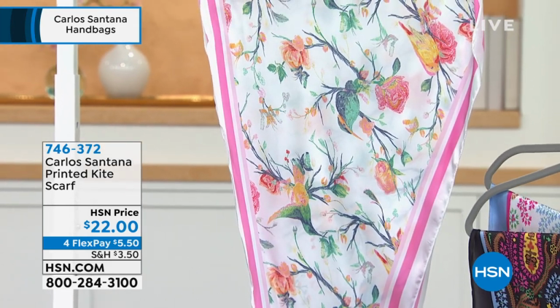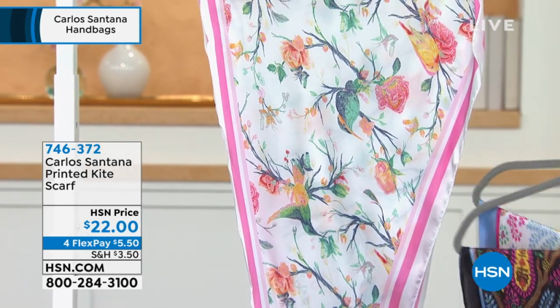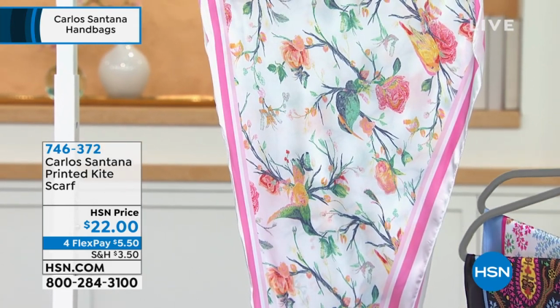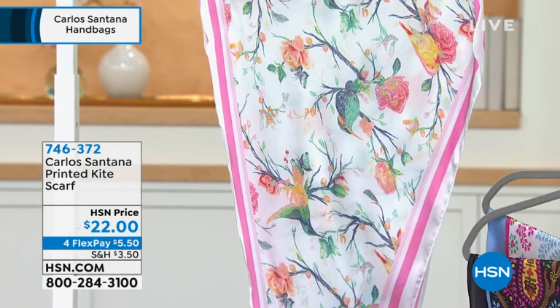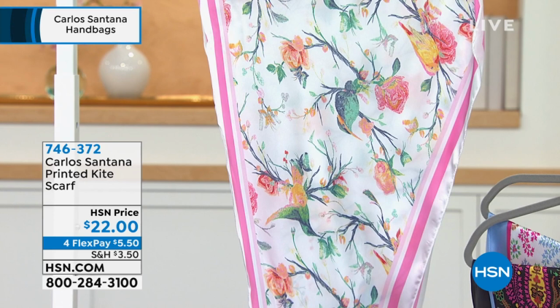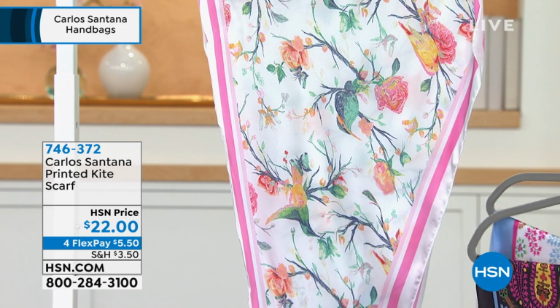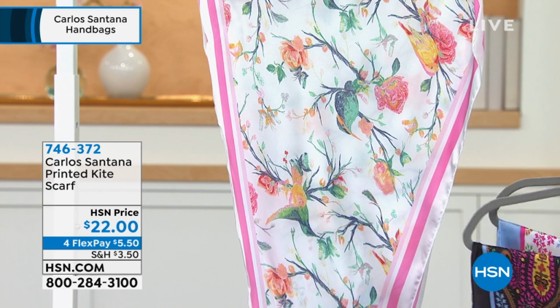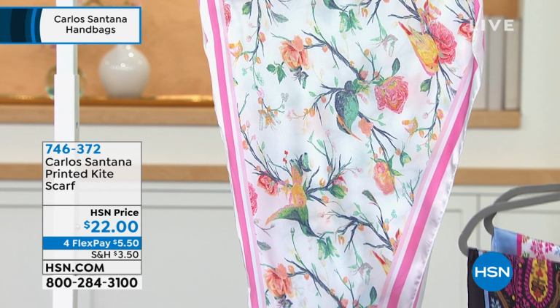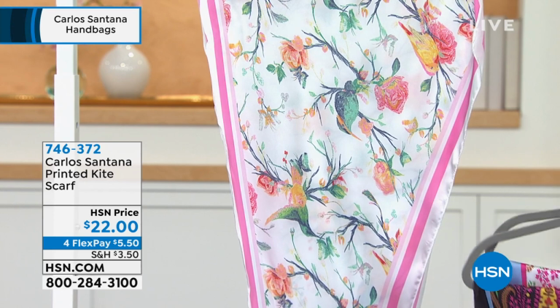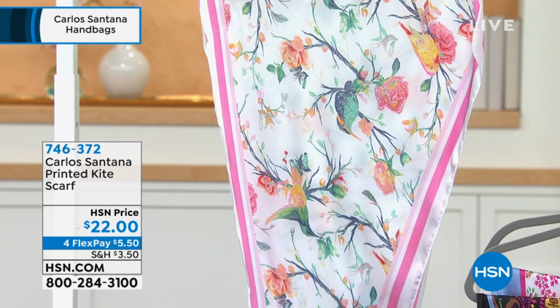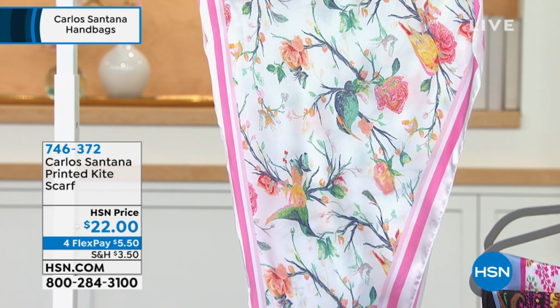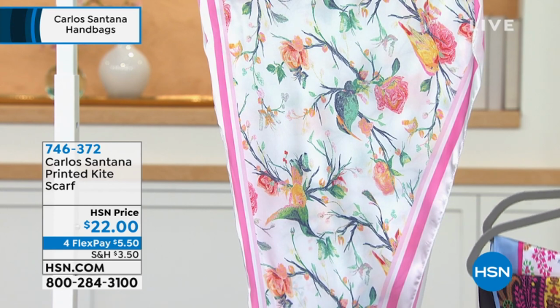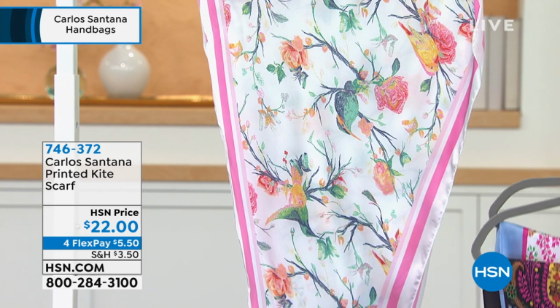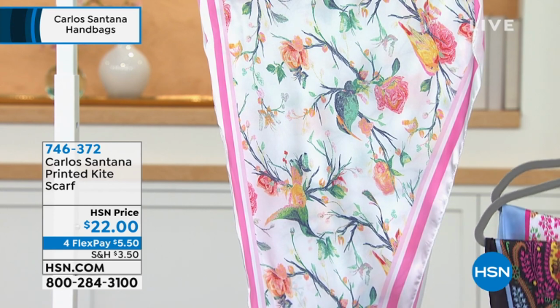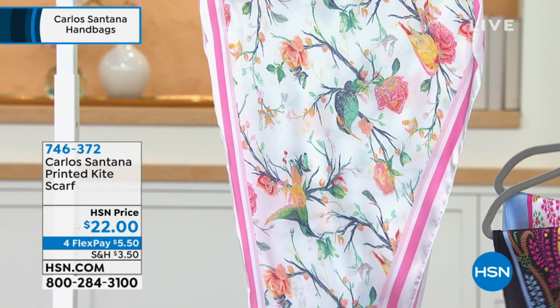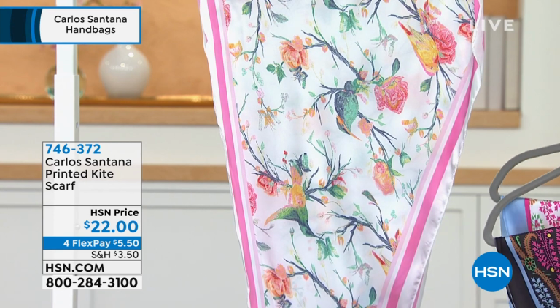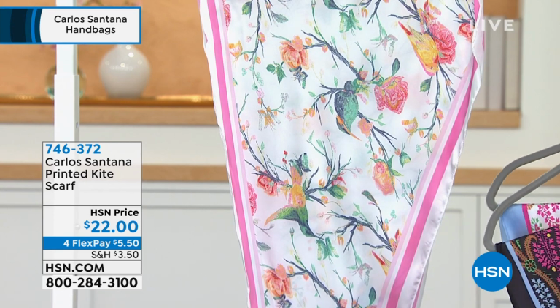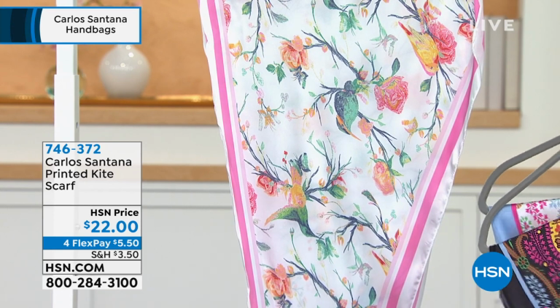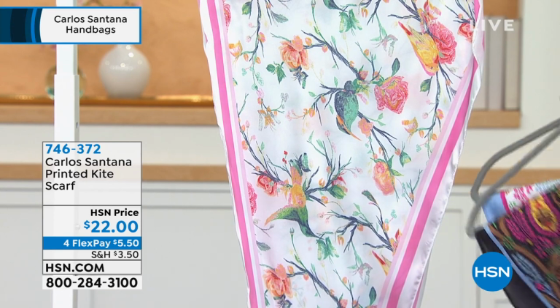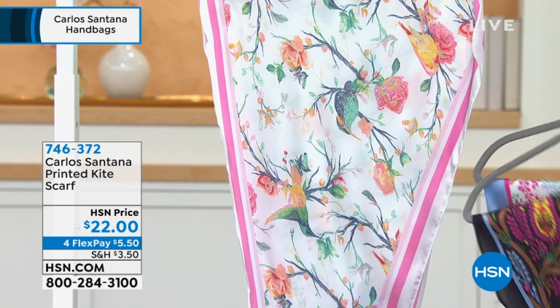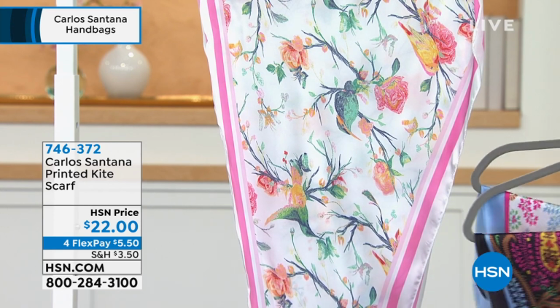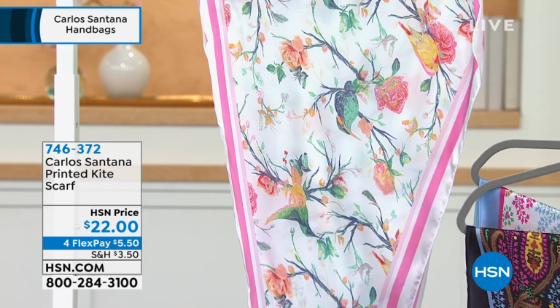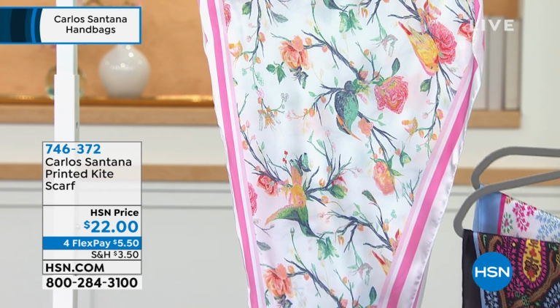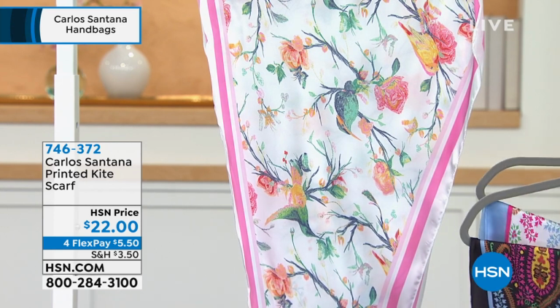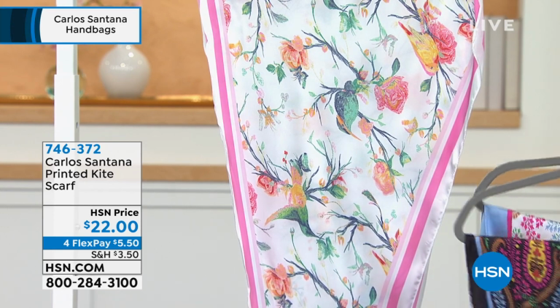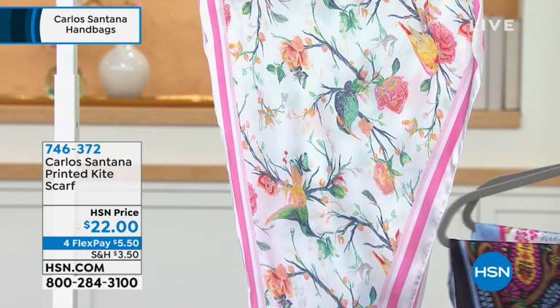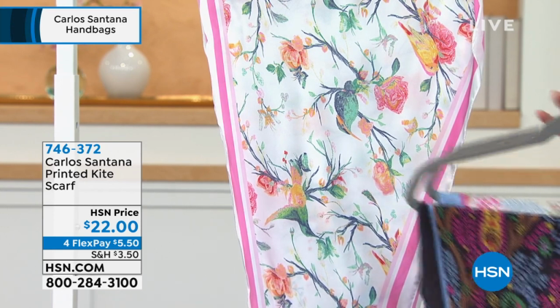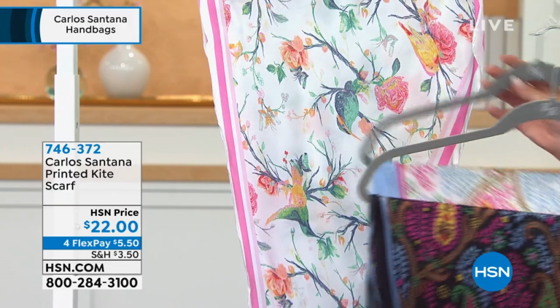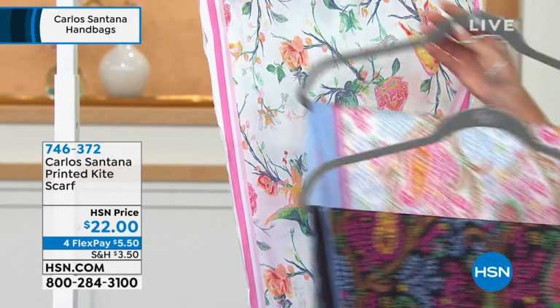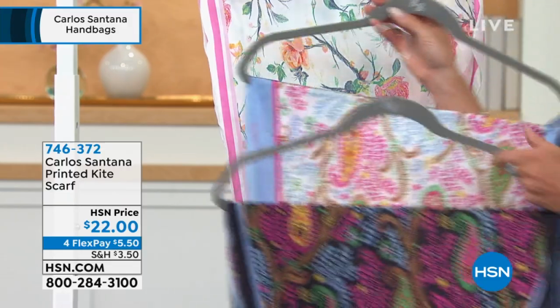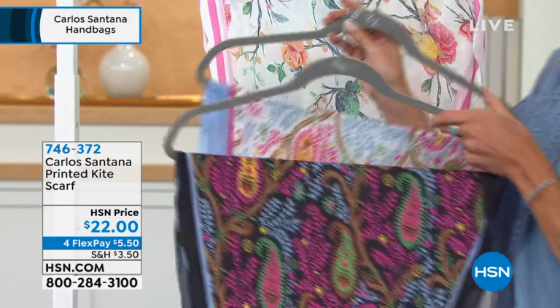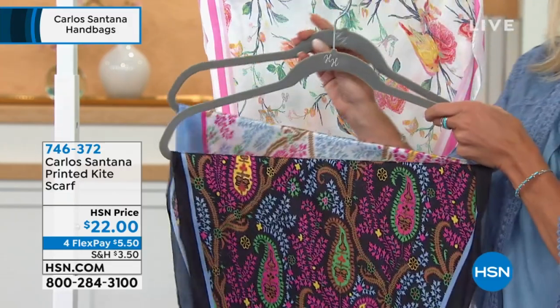And then the bird print — so pretty. This is 100% poly, it's all washable, and I'm going to show you.